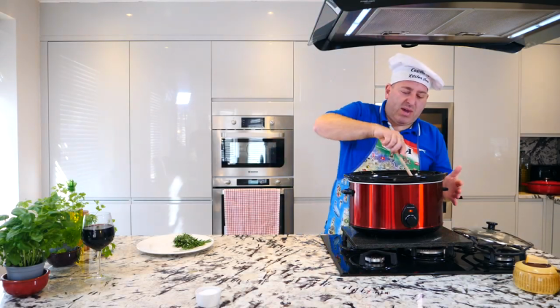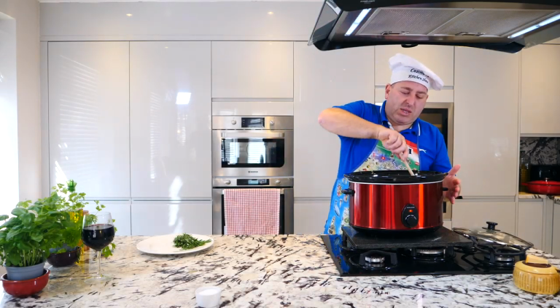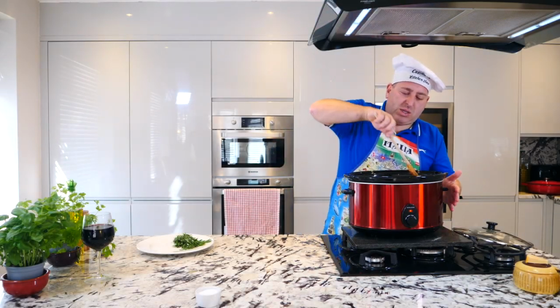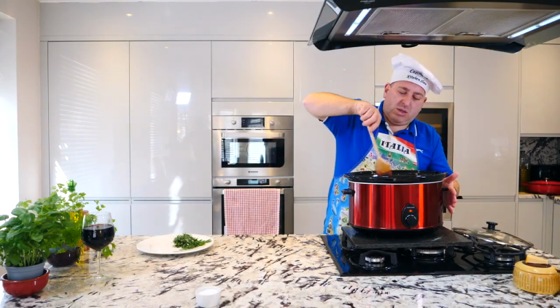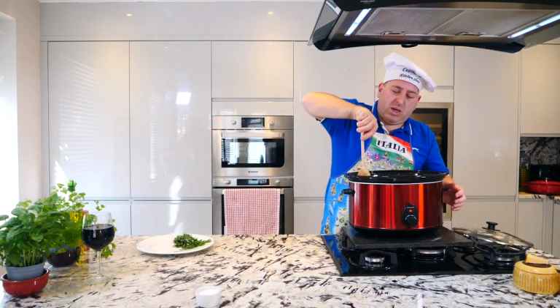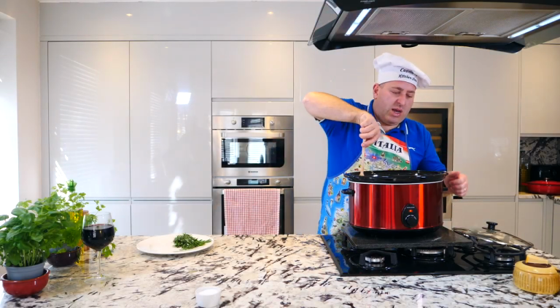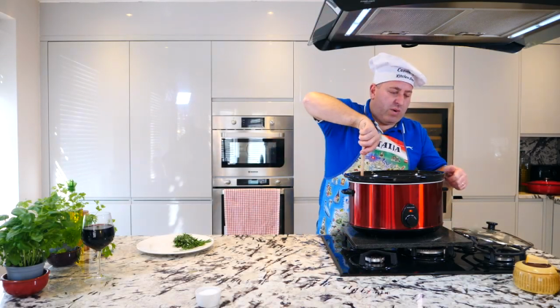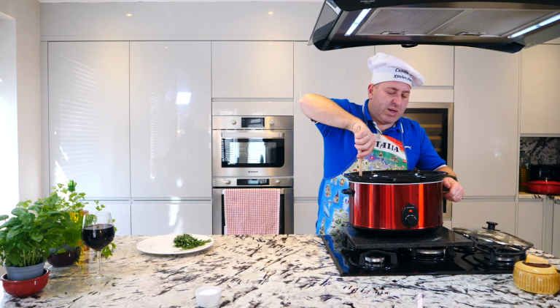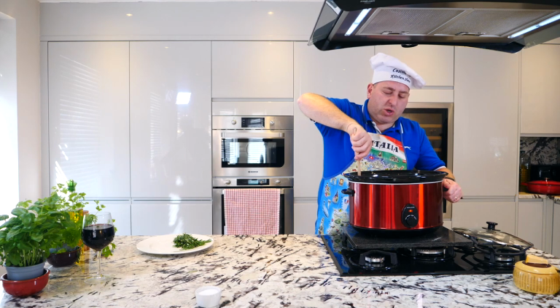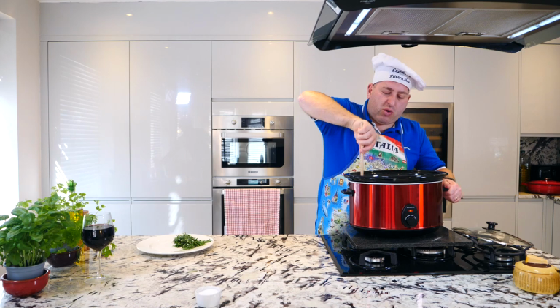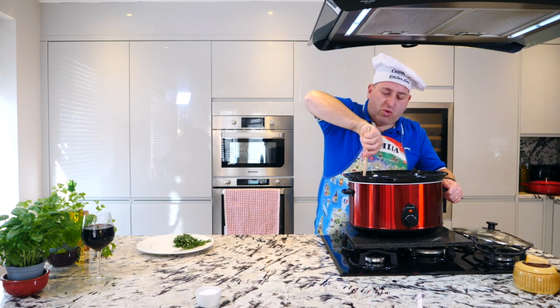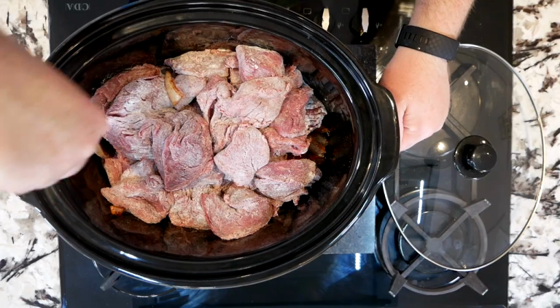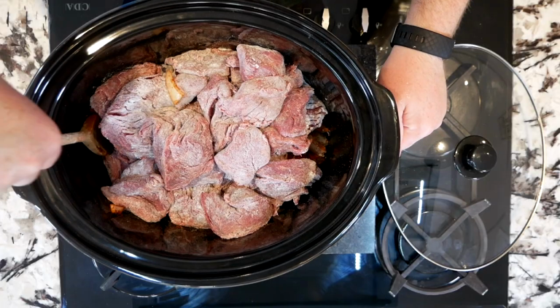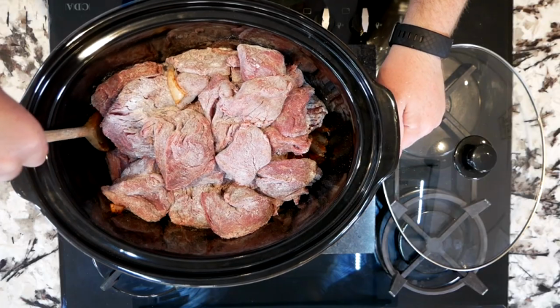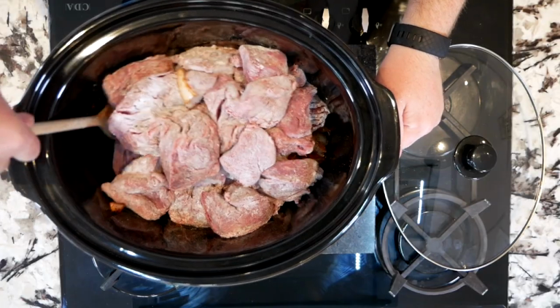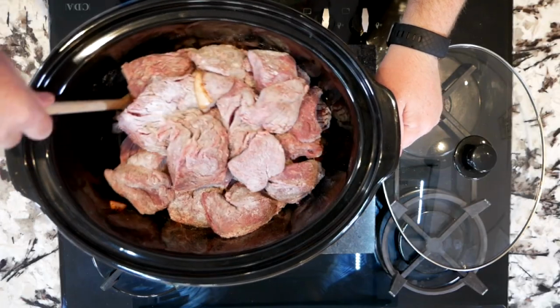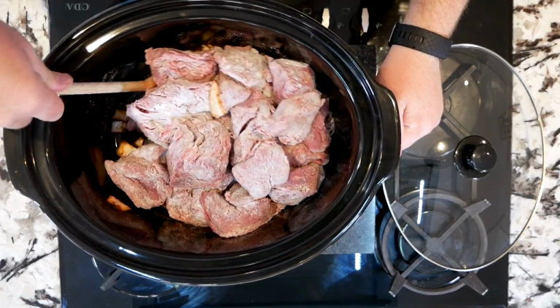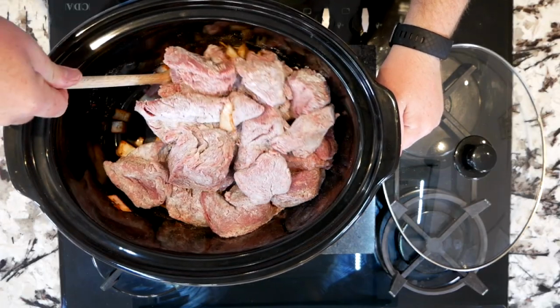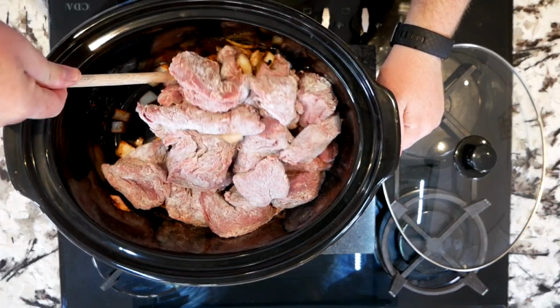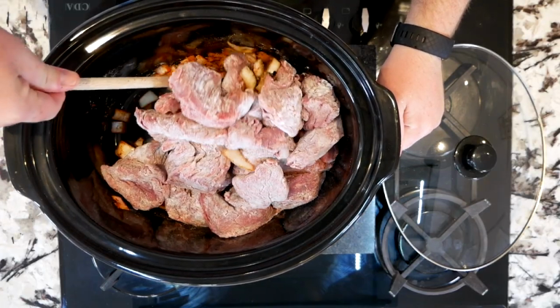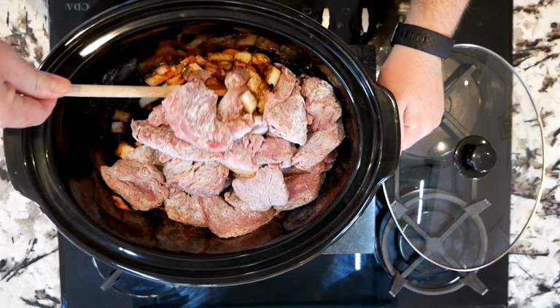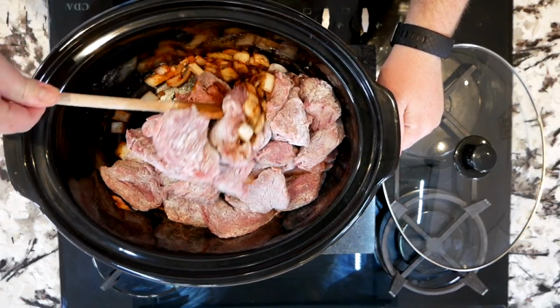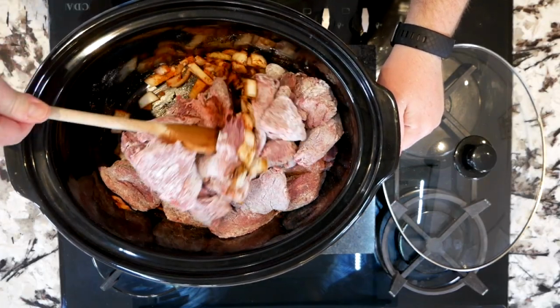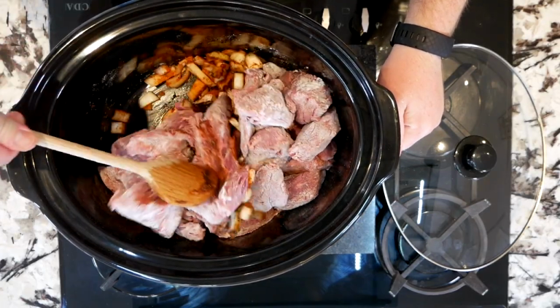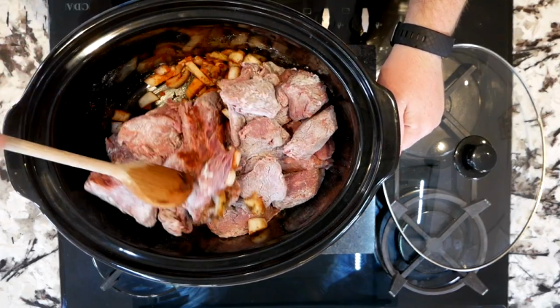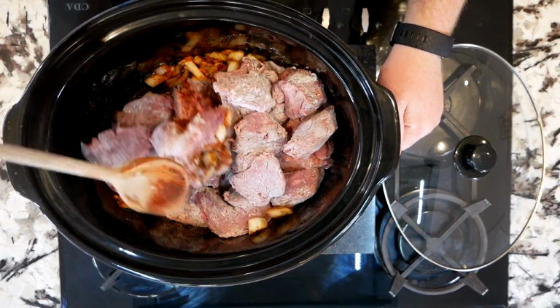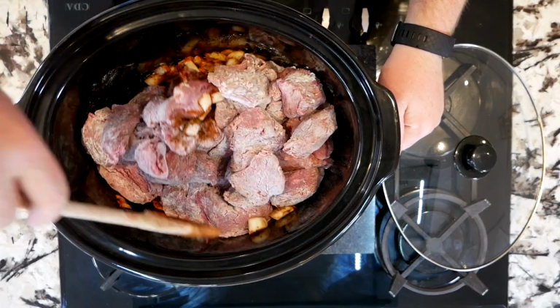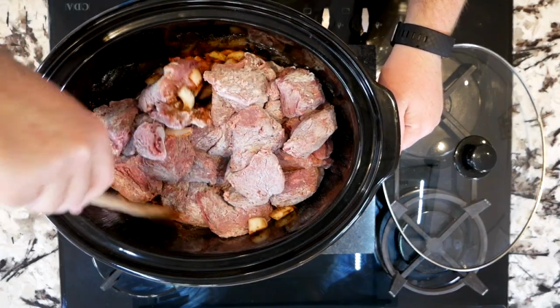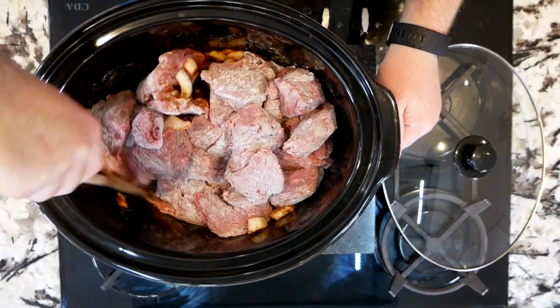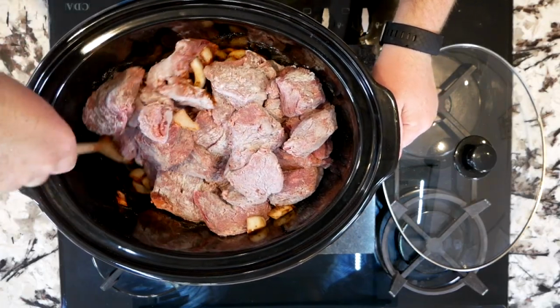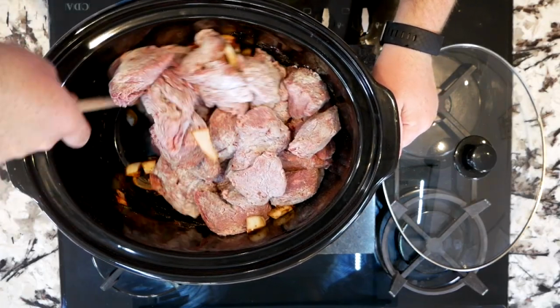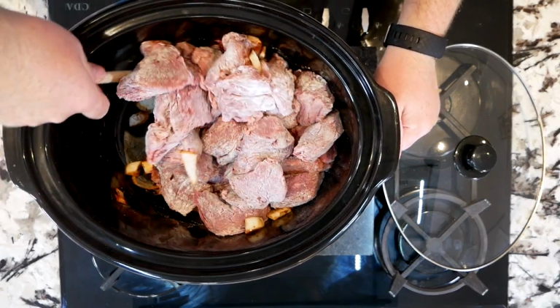Now we've got all our meat in our slow cooker — give it just a stir like that.